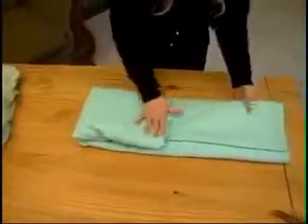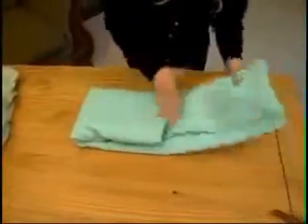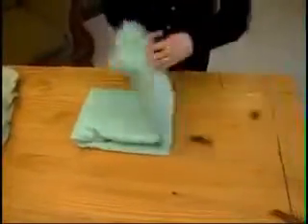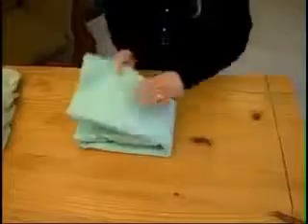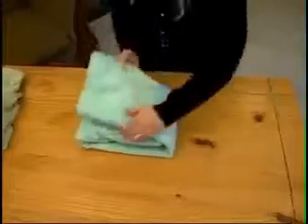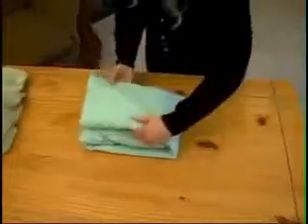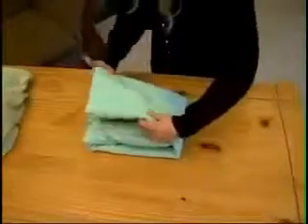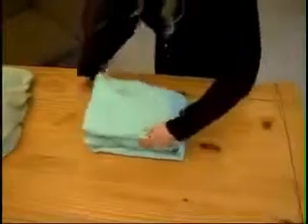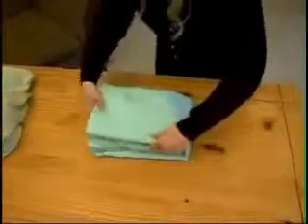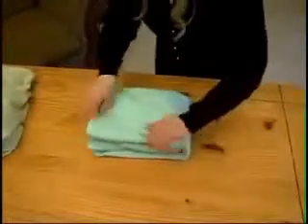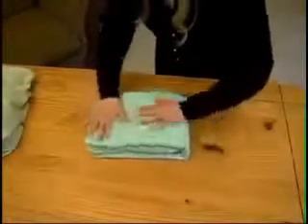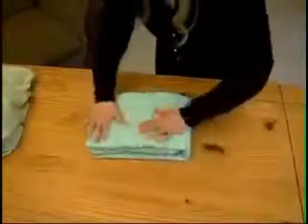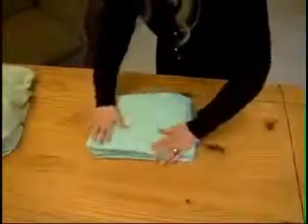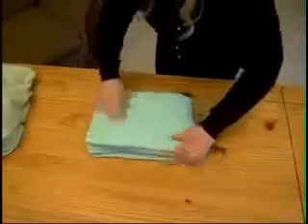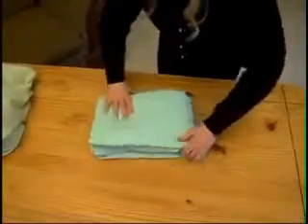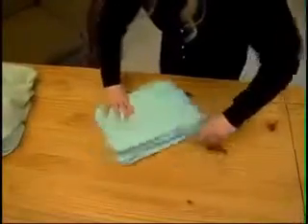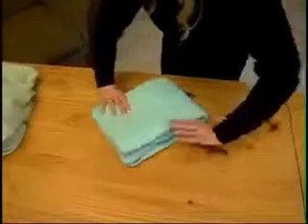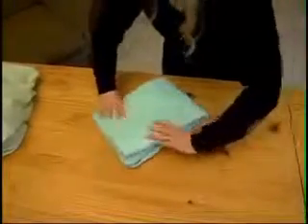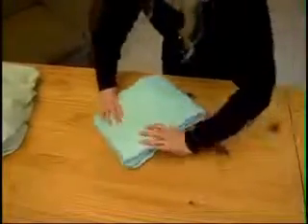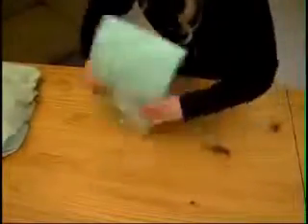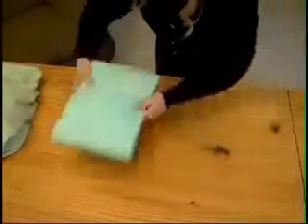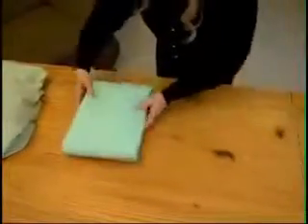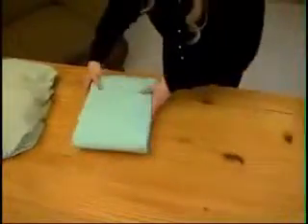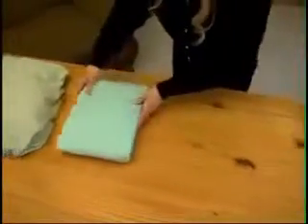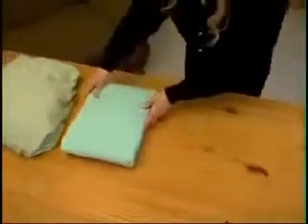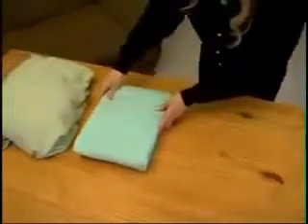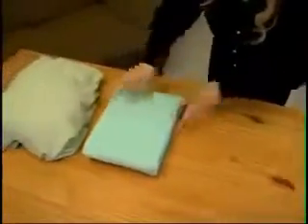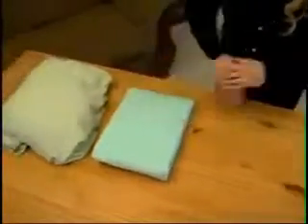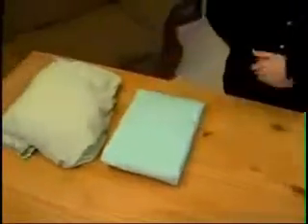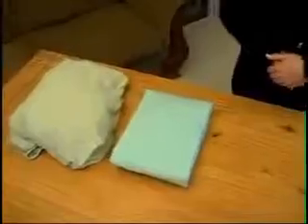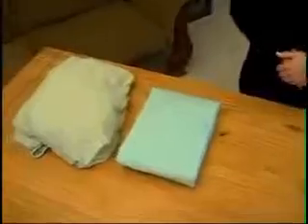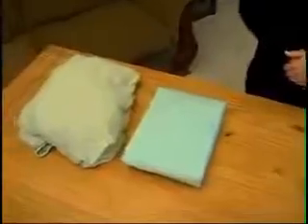If you have a king or a queen size, you might want to fold it in fourths, and you're finished.